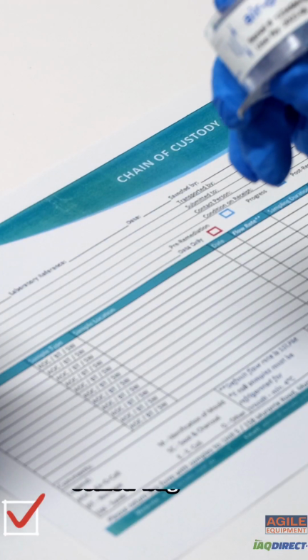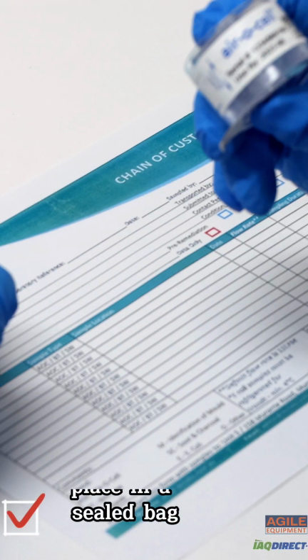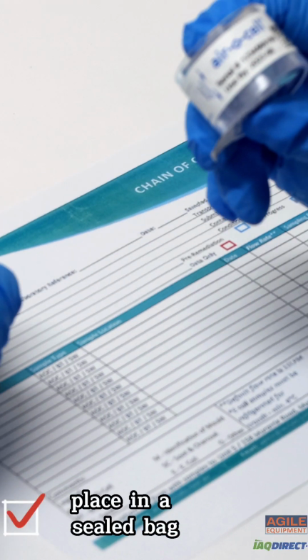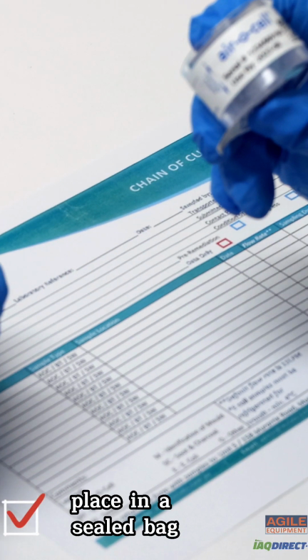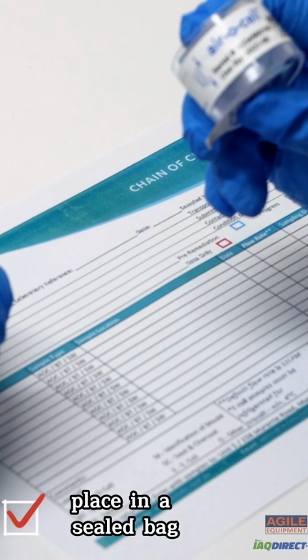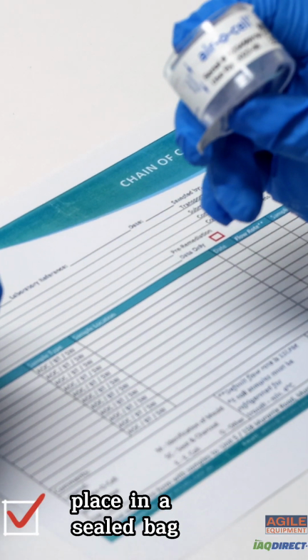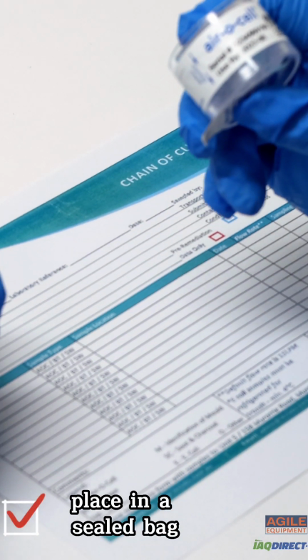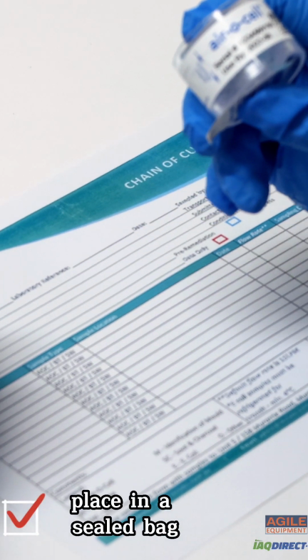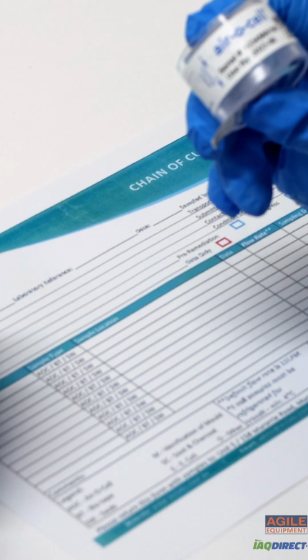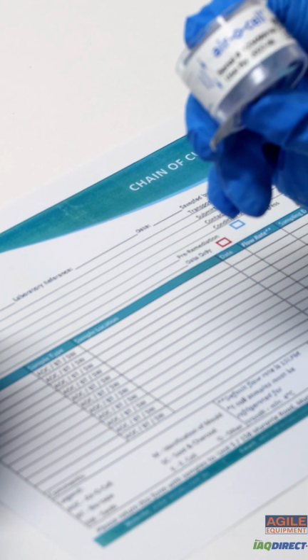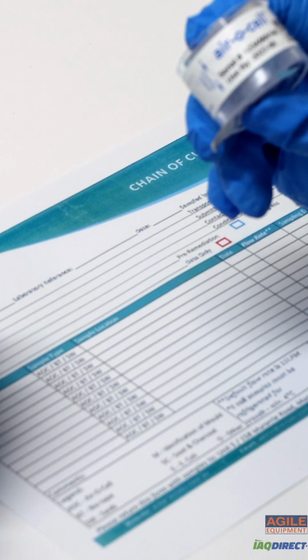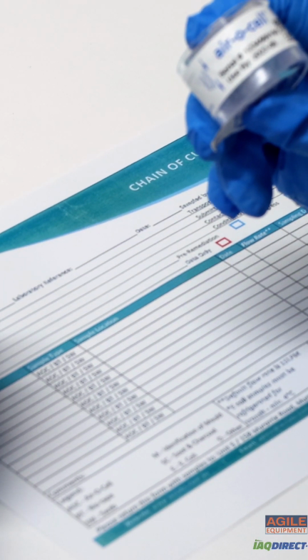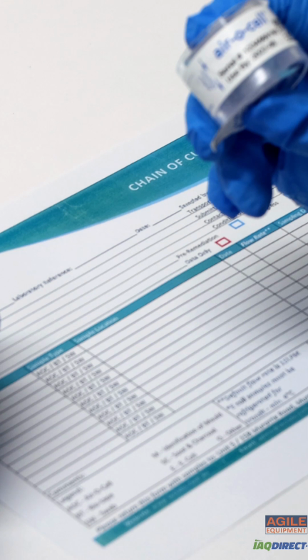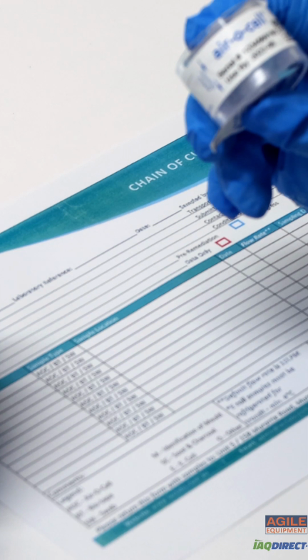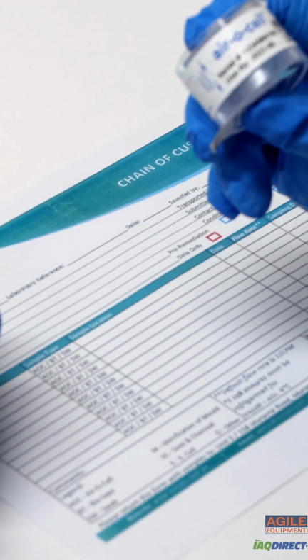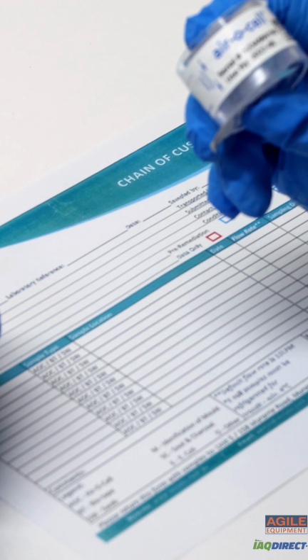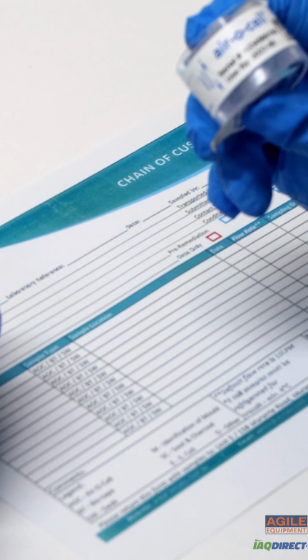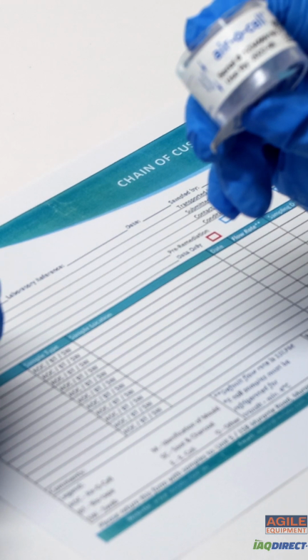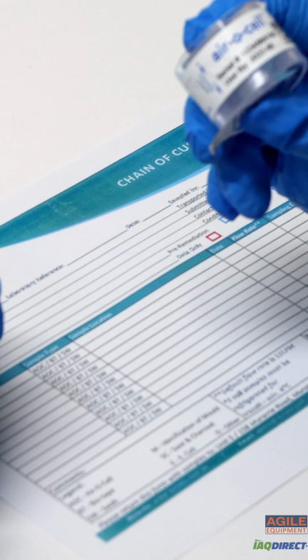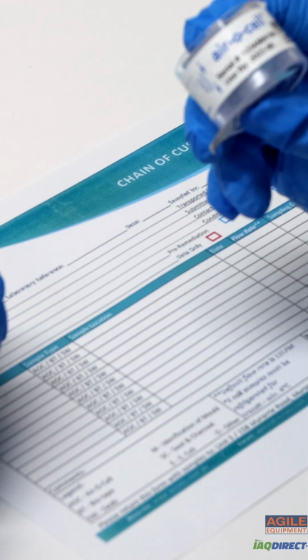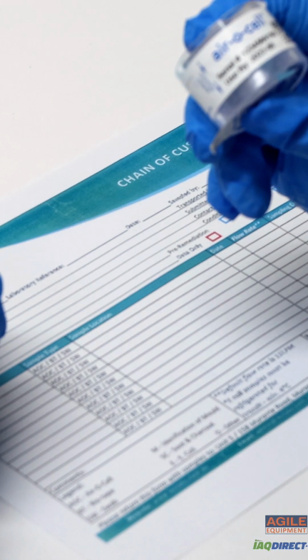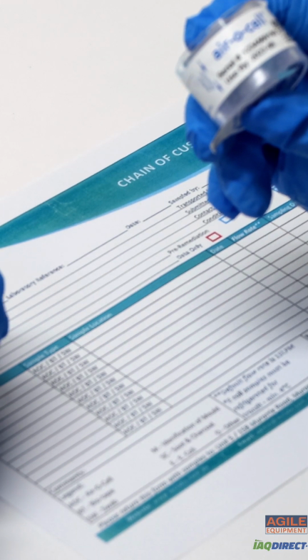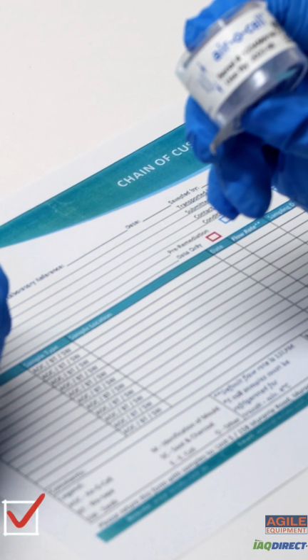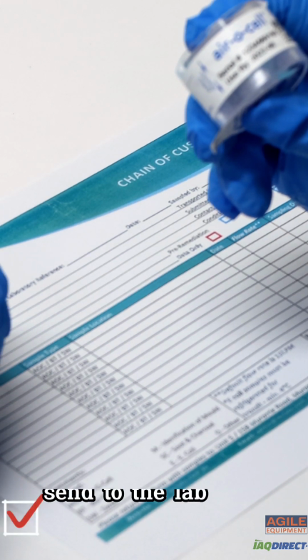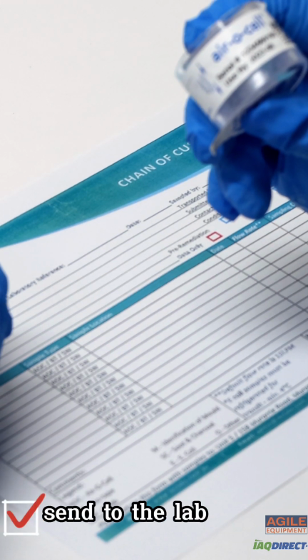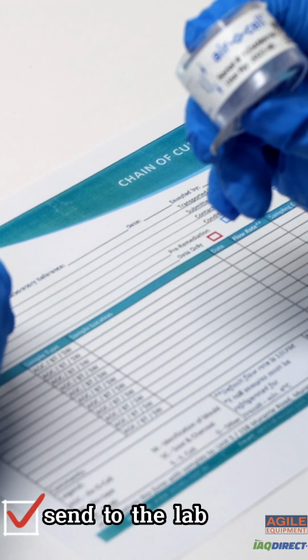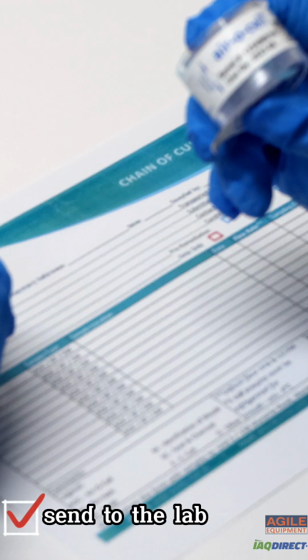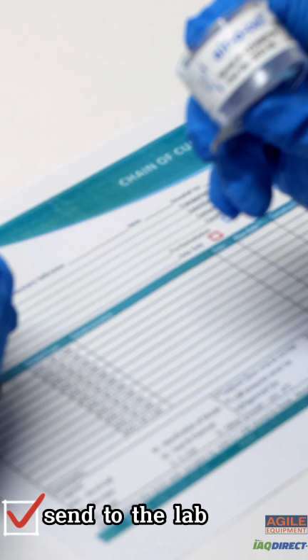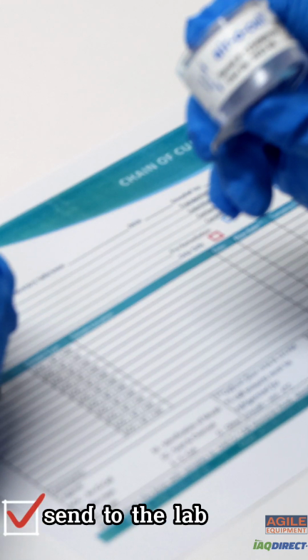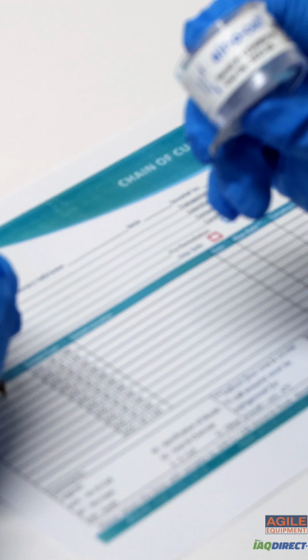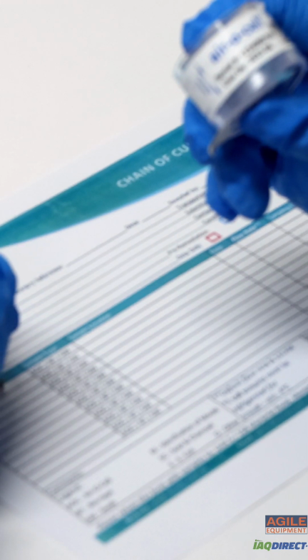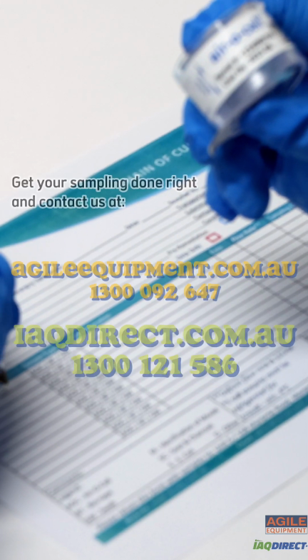Once completed, place into a sealed bag with a chain of custody form and have it sent to your lab for testing.